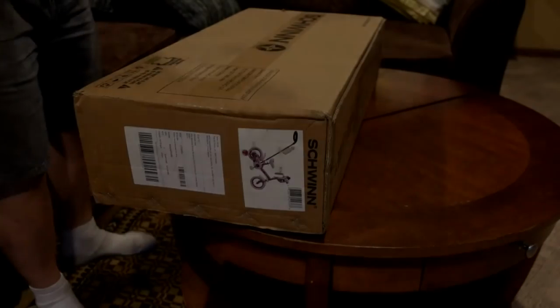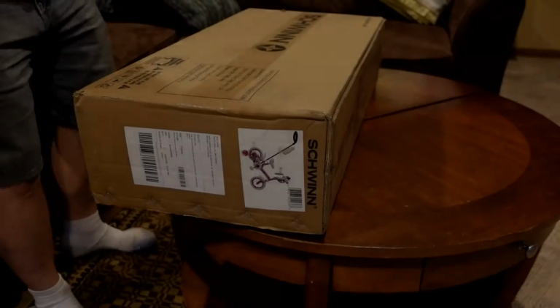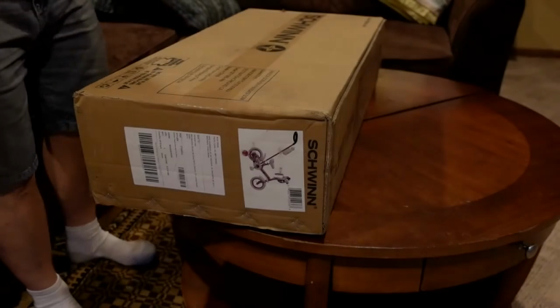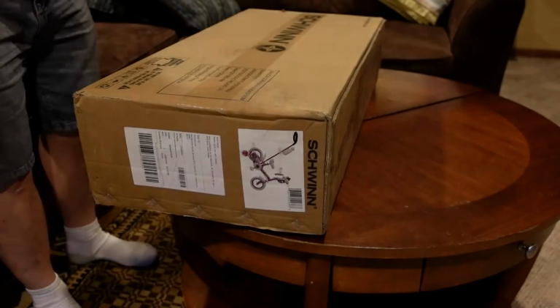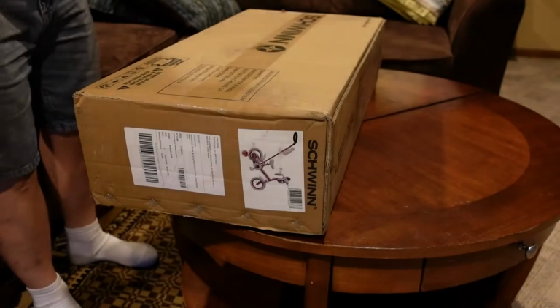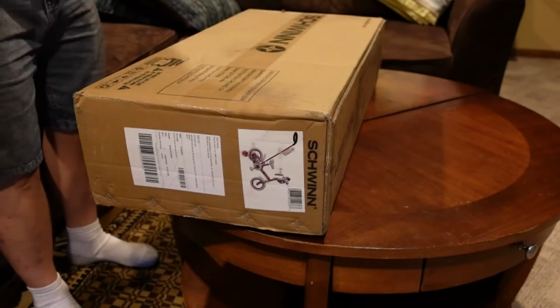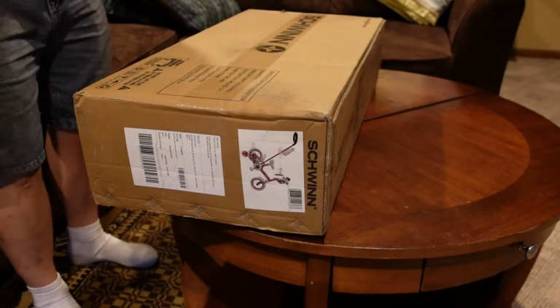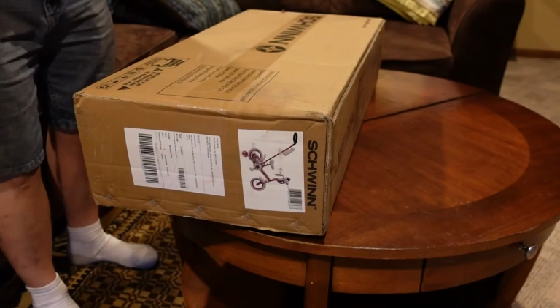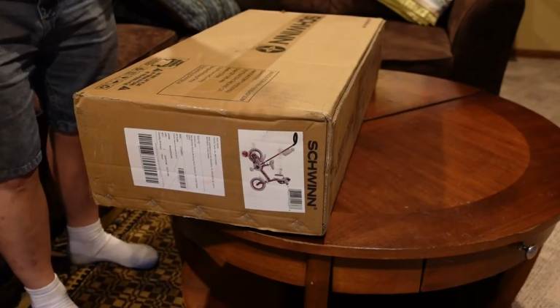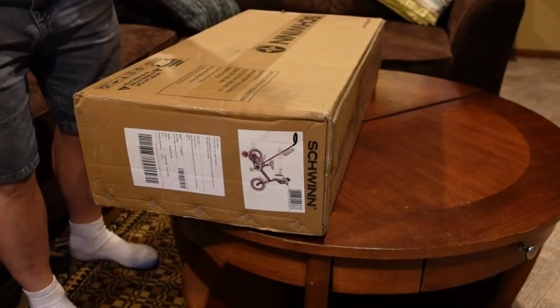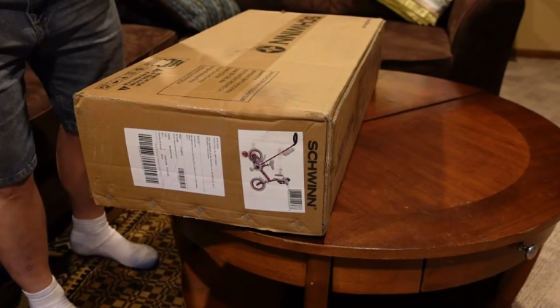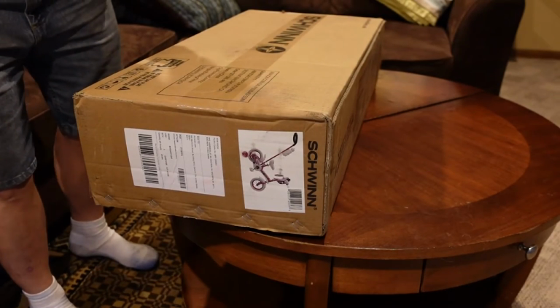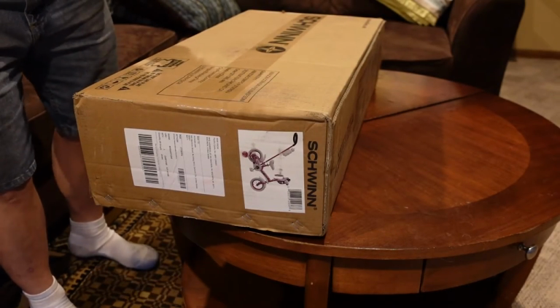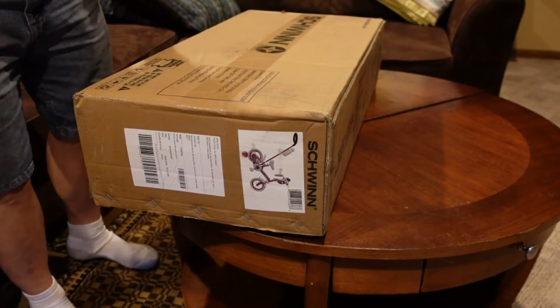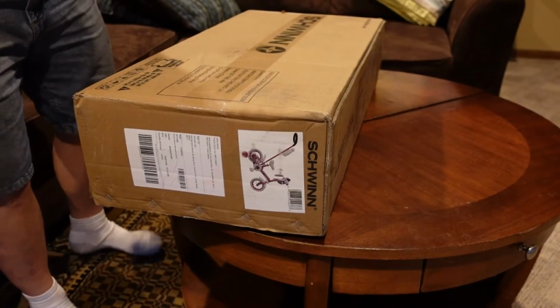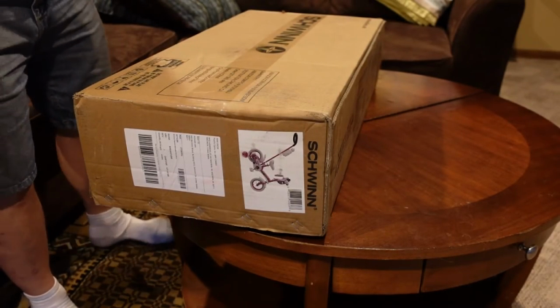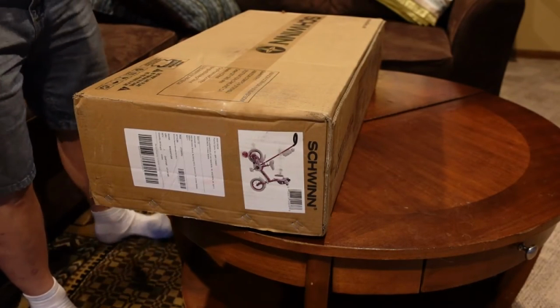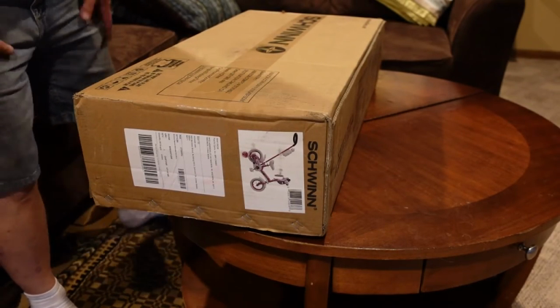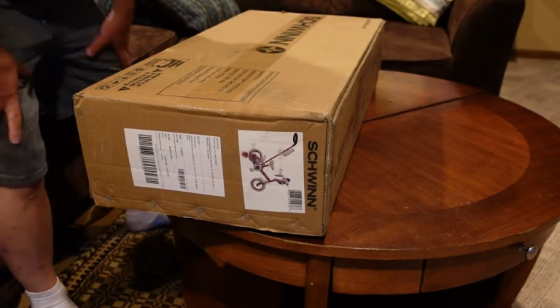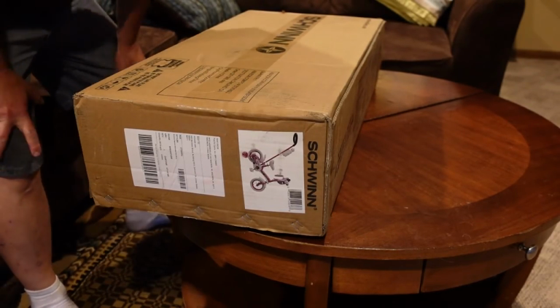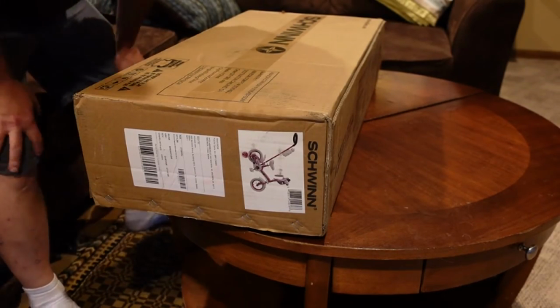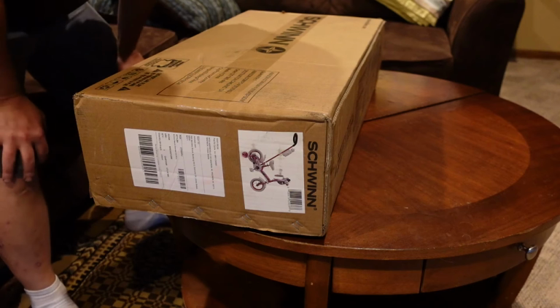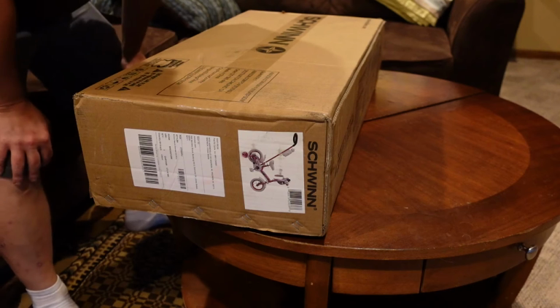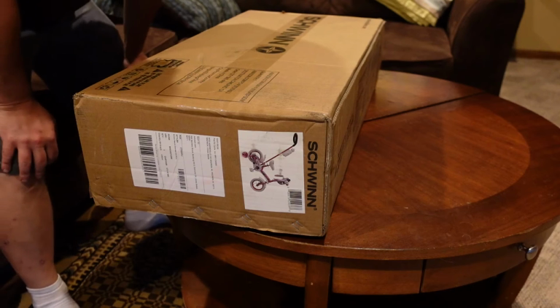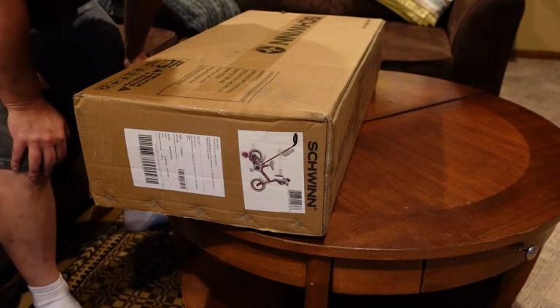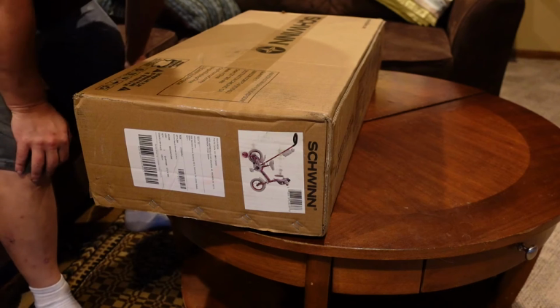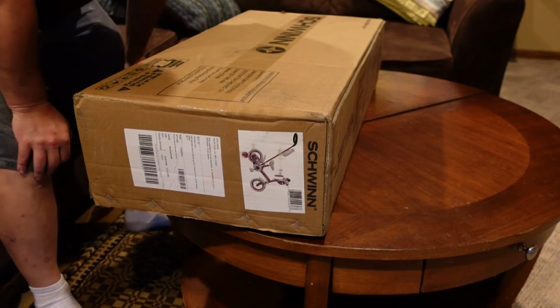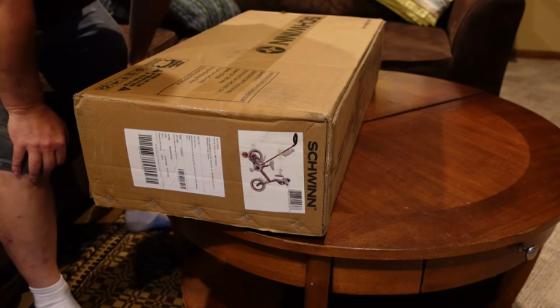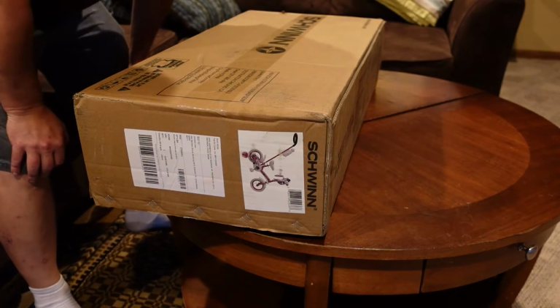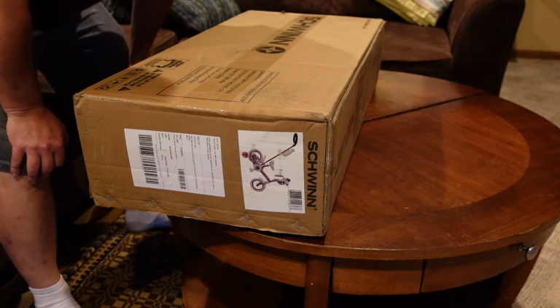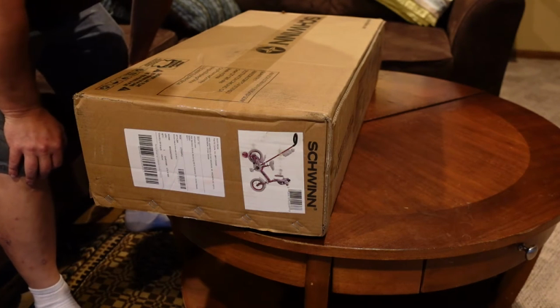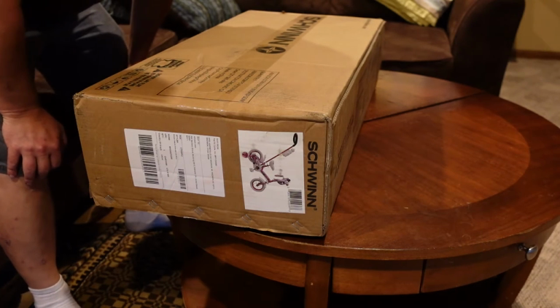Welcome back to Do-It-Myself Garage. We're going to take a little bit of a break from working on the GTO to put together a bike for my granddaughter.